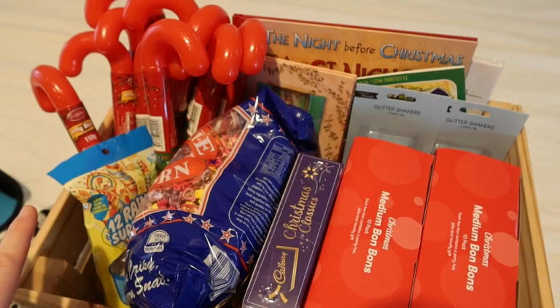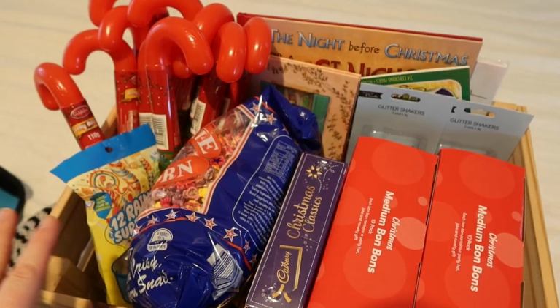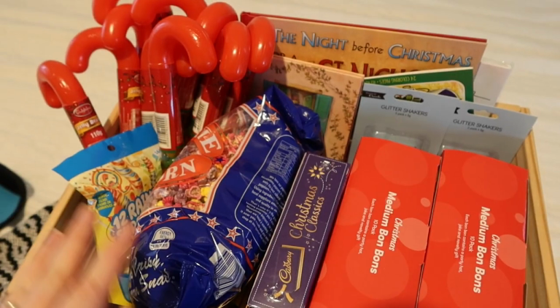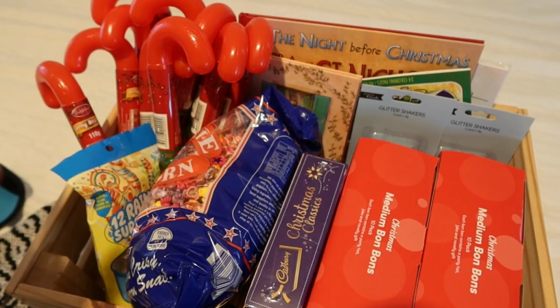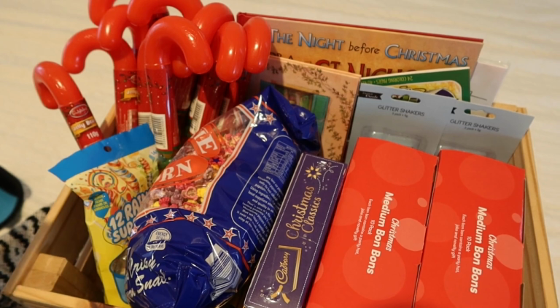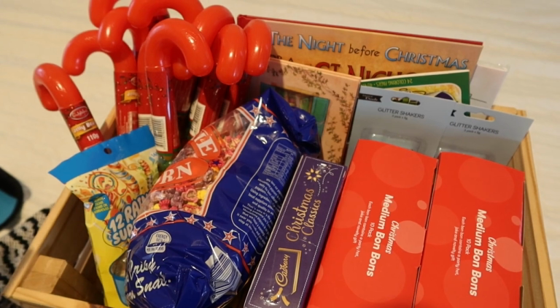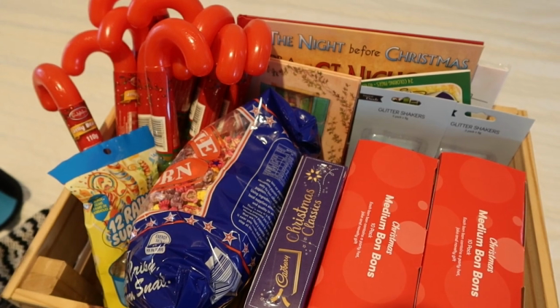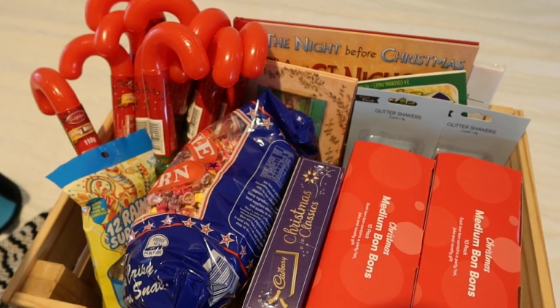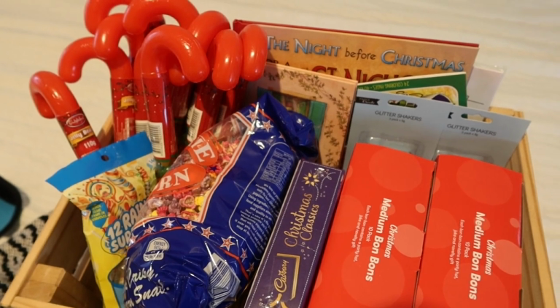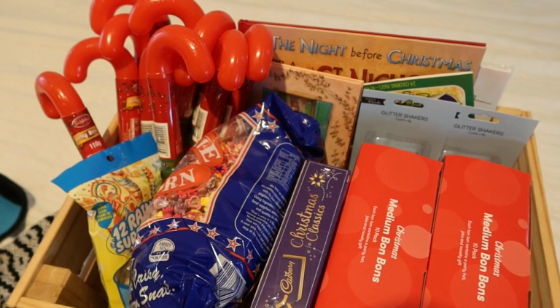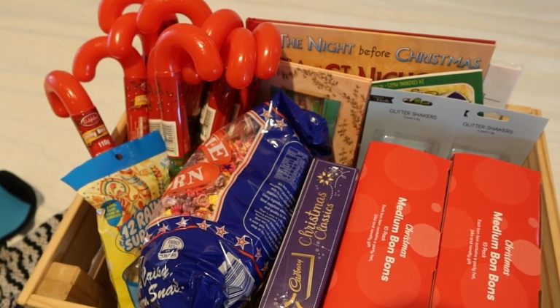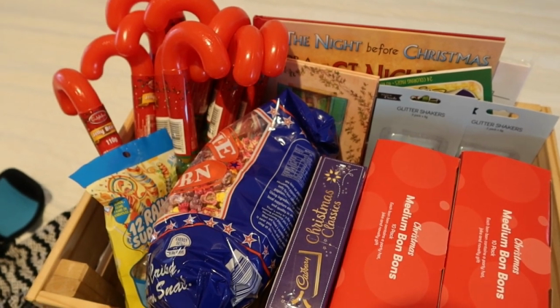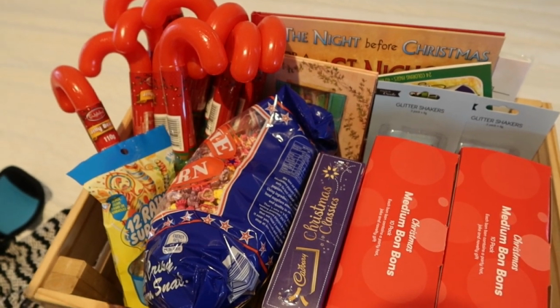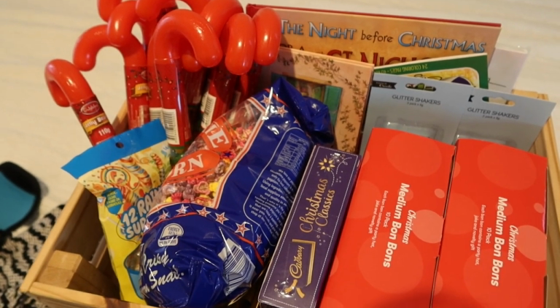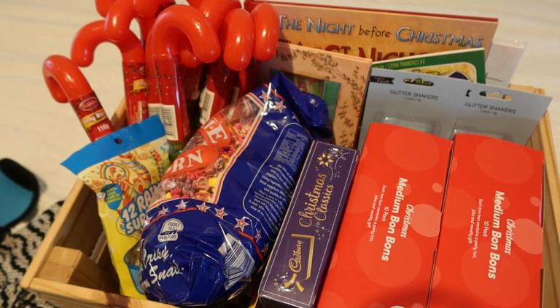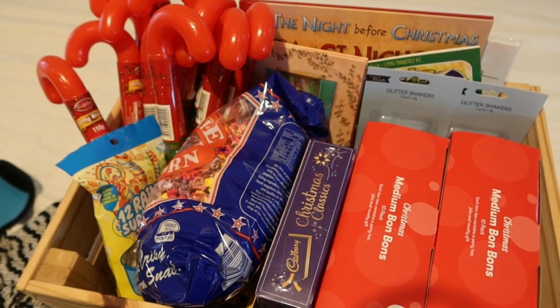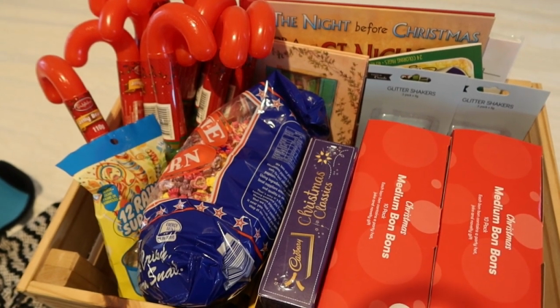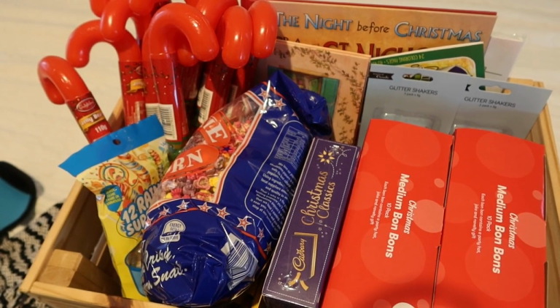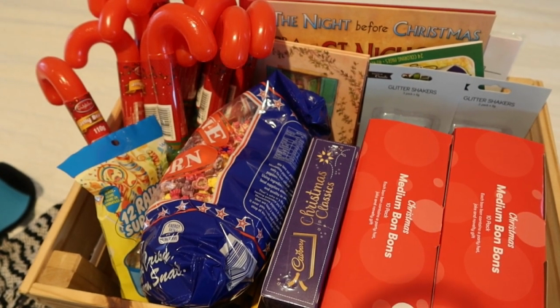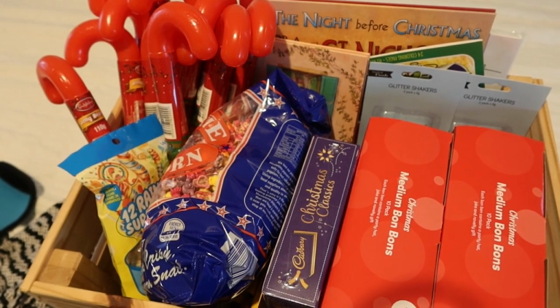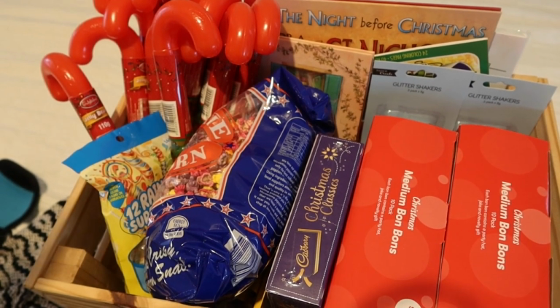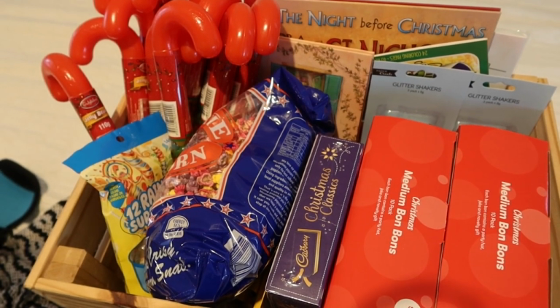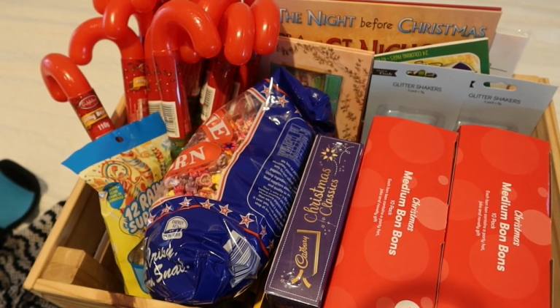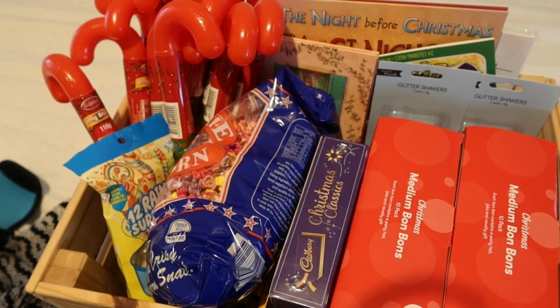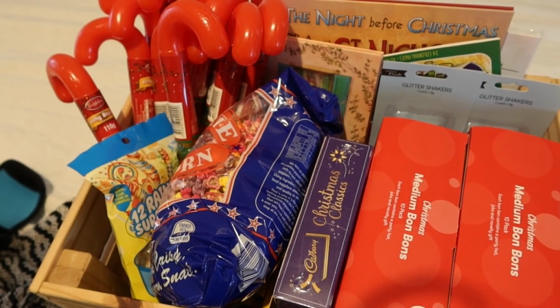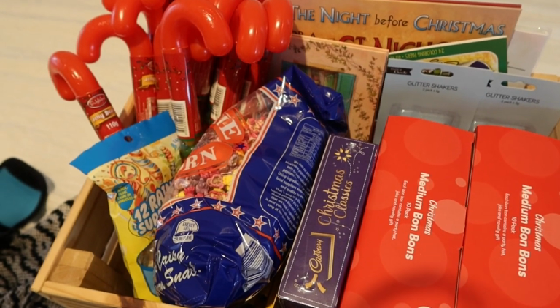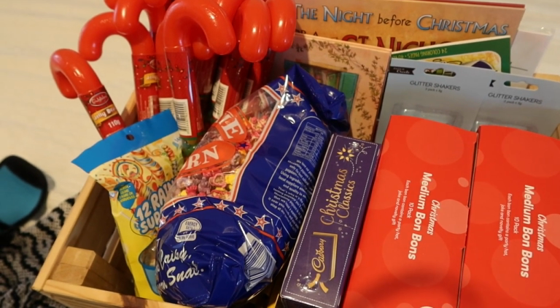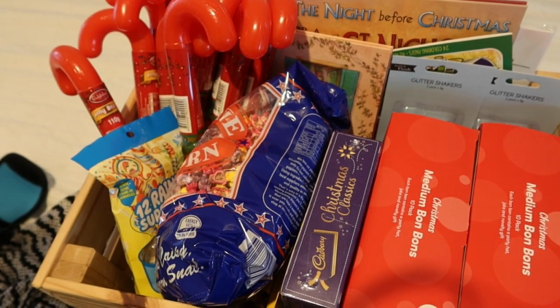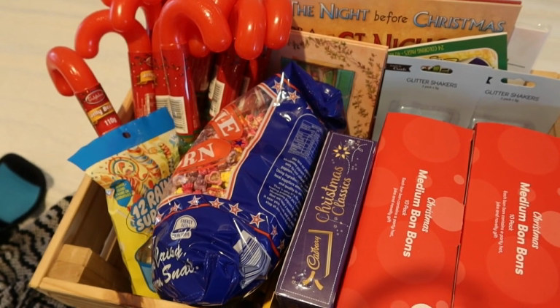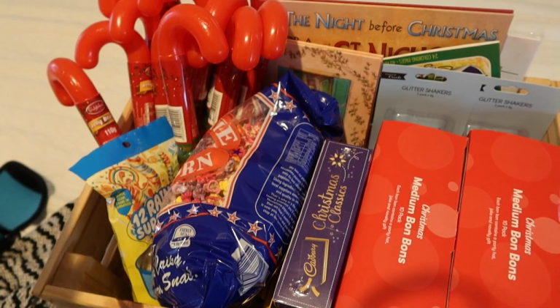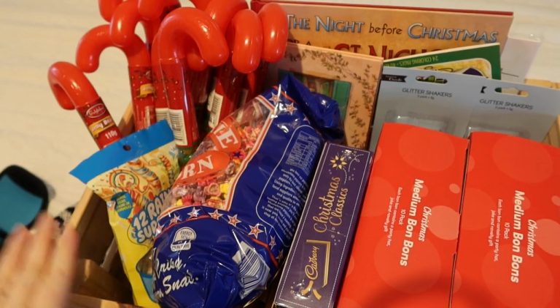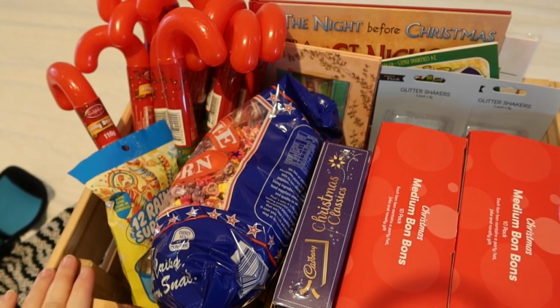So first glance it looks like fun. I'm sure the kids are going to think this is incredibly fun.